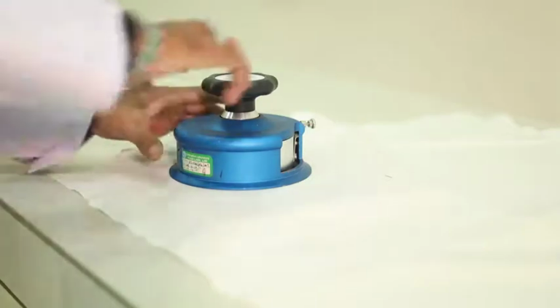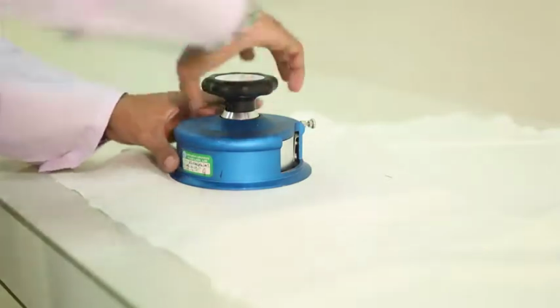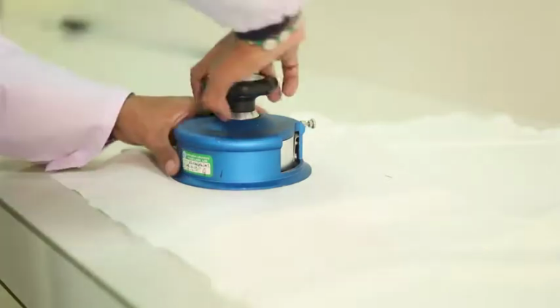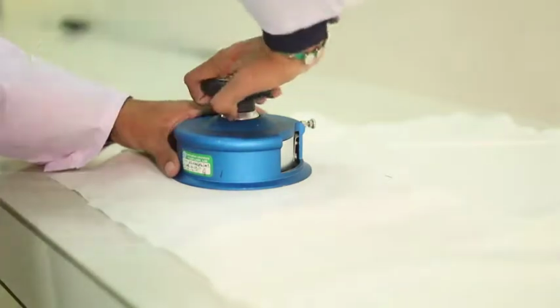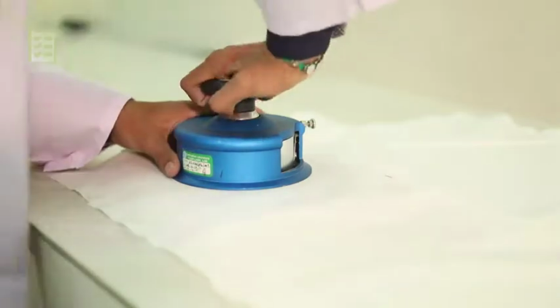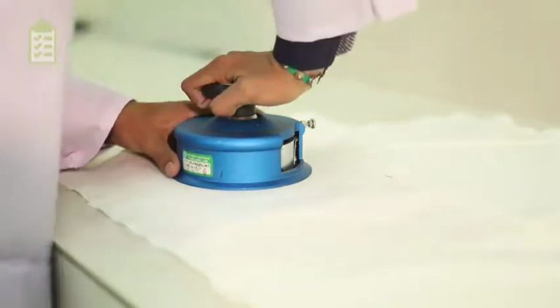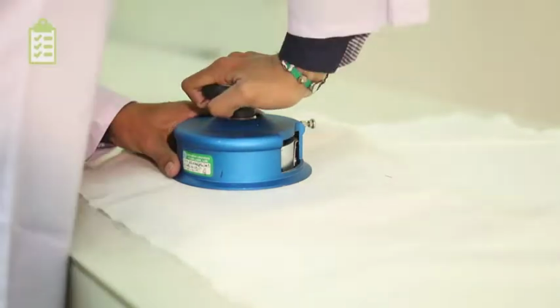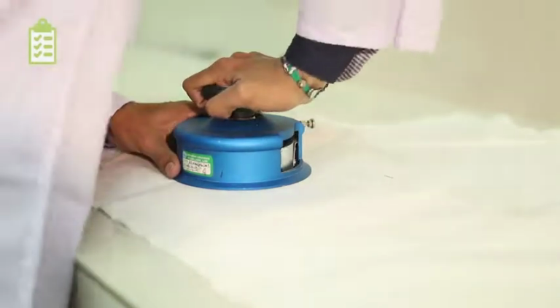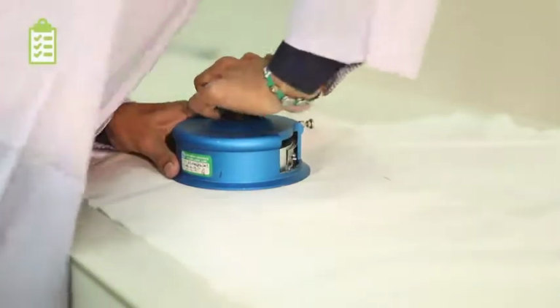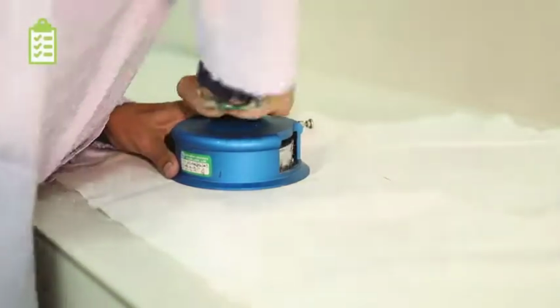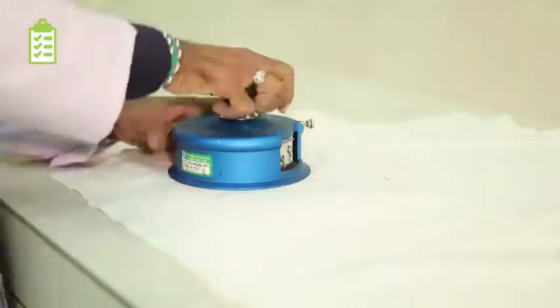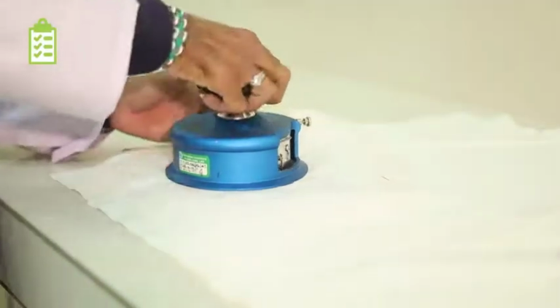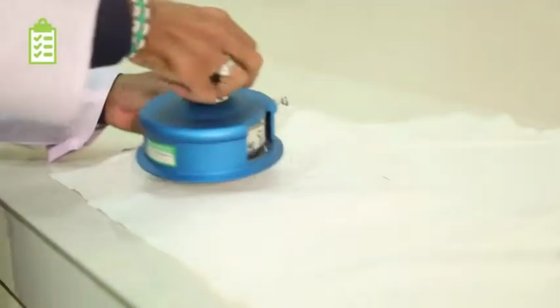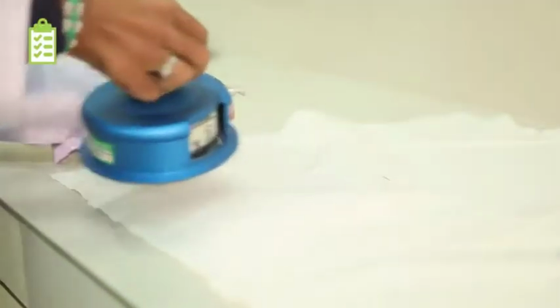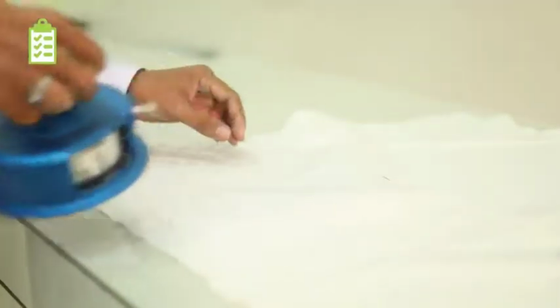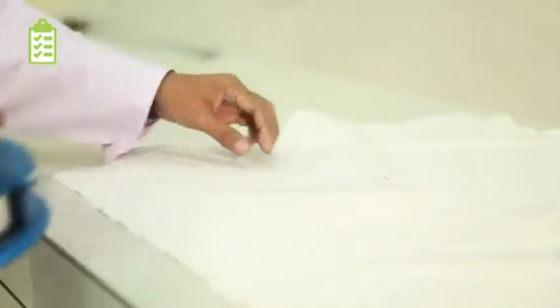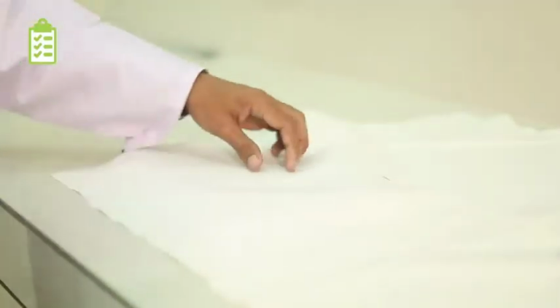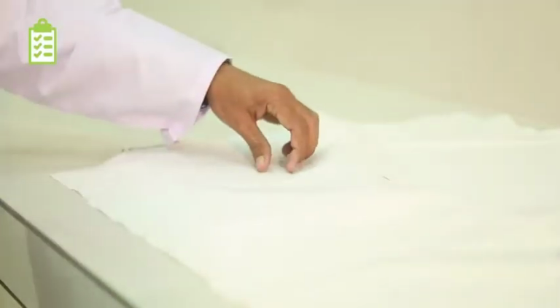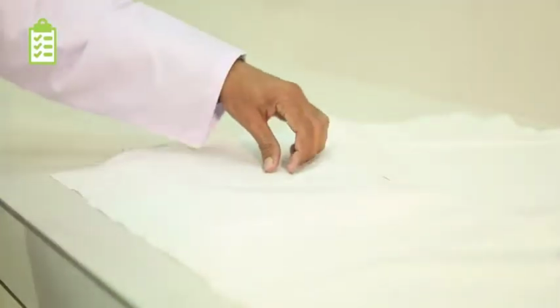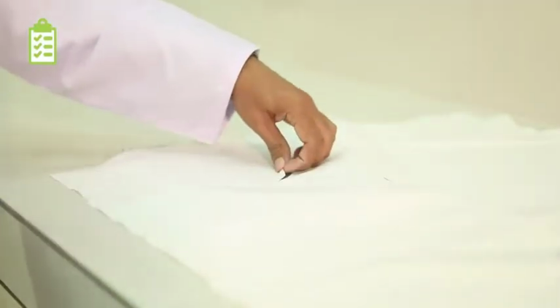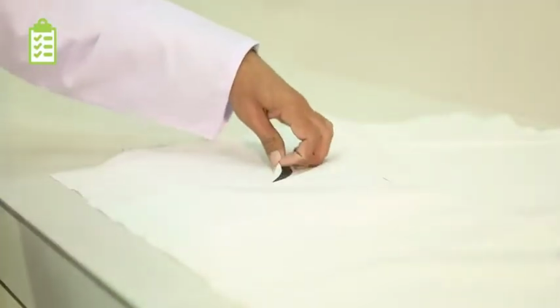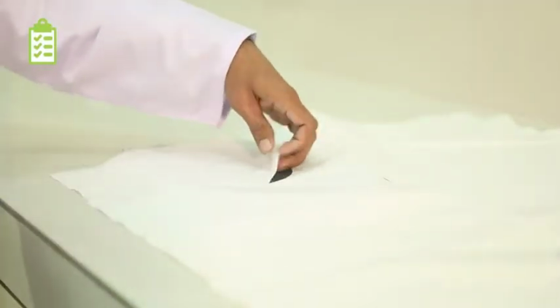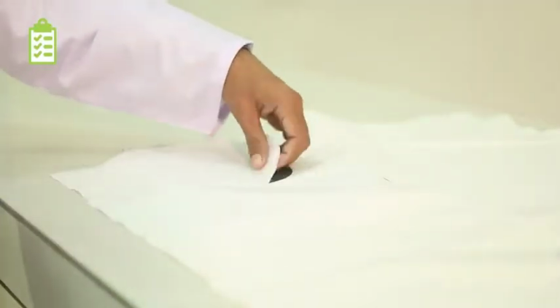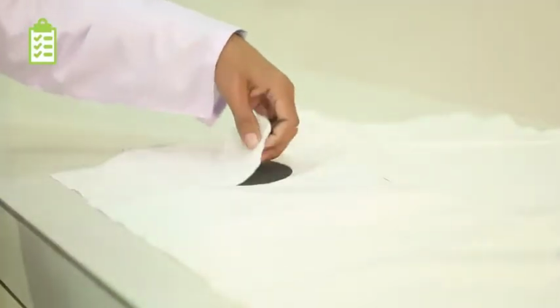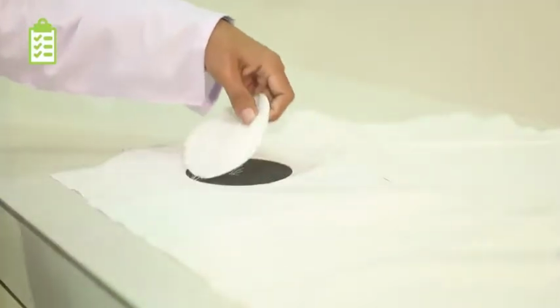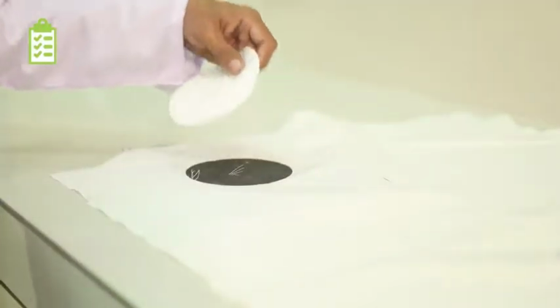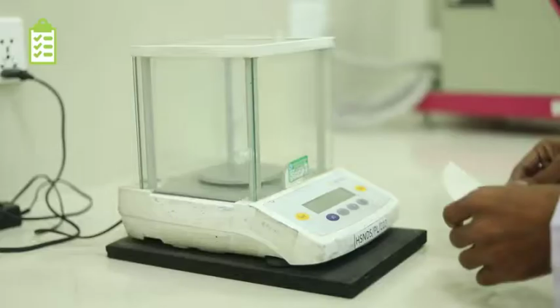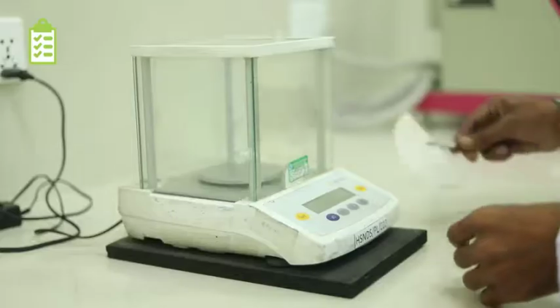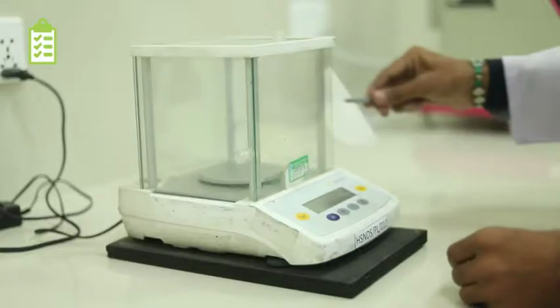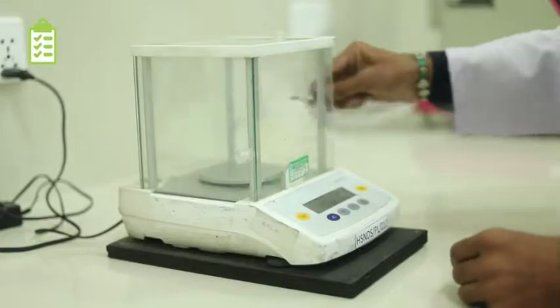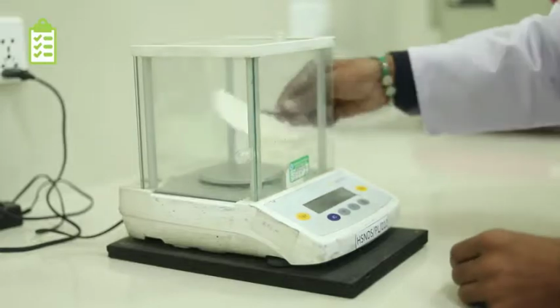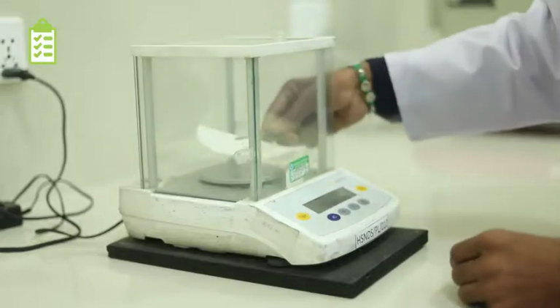After treating, the fabric undergoes rigorous testing in the quality control laboratory.